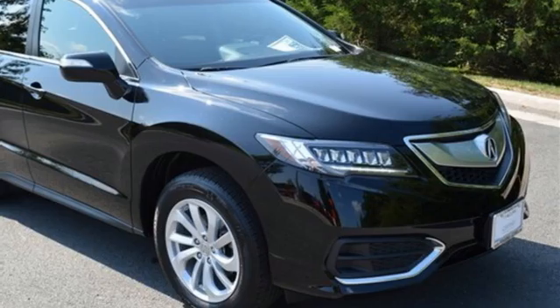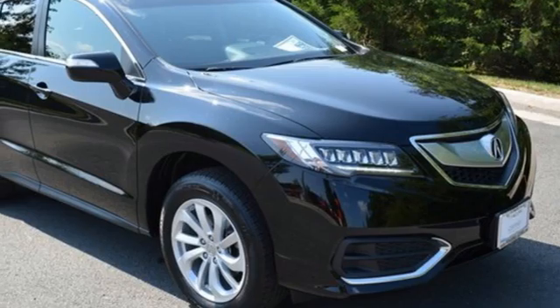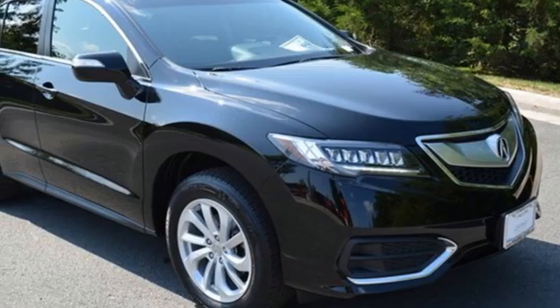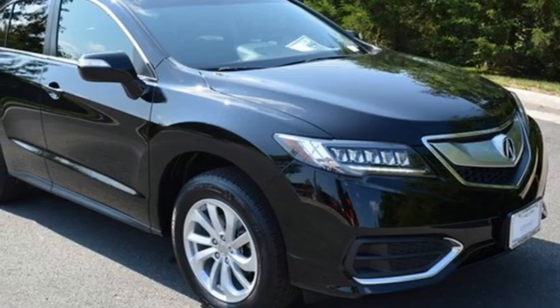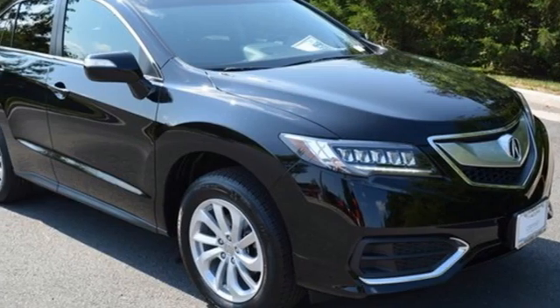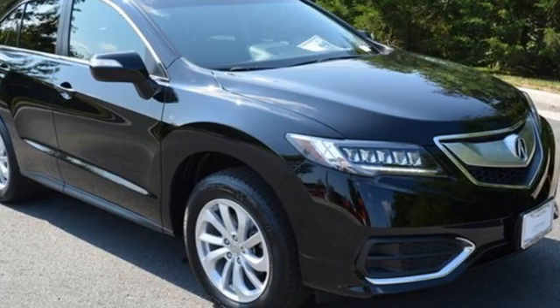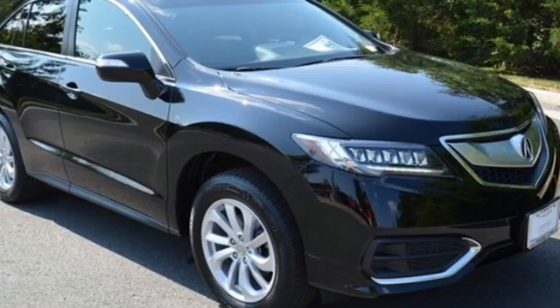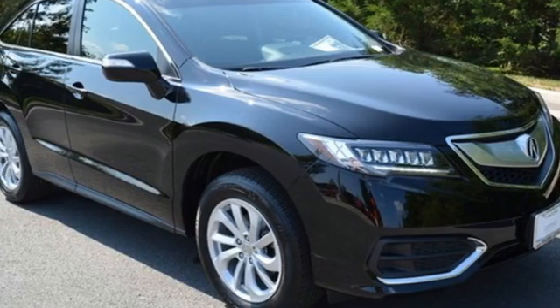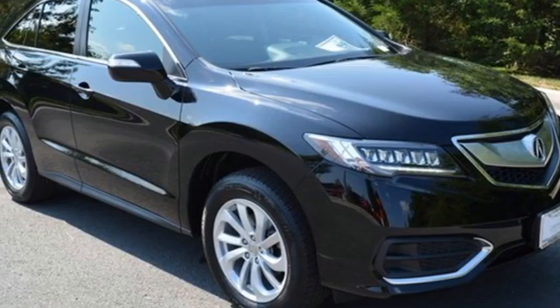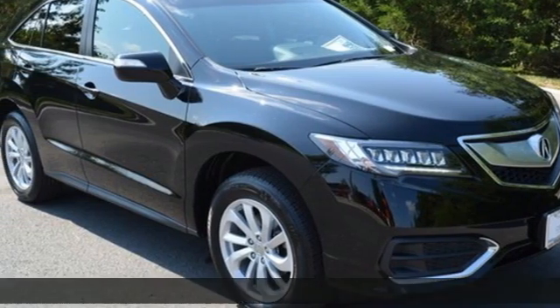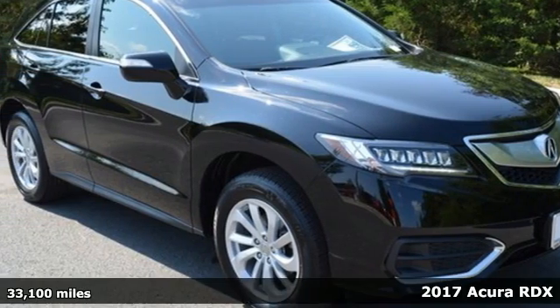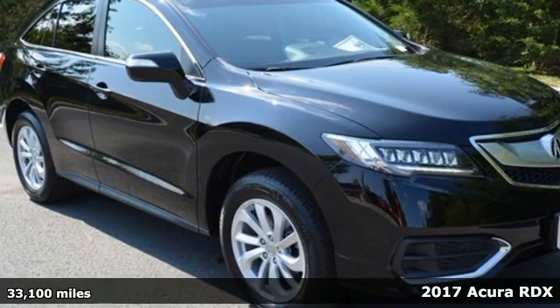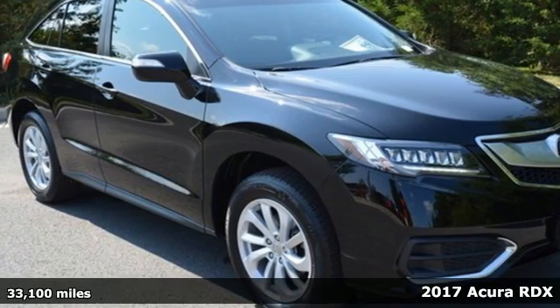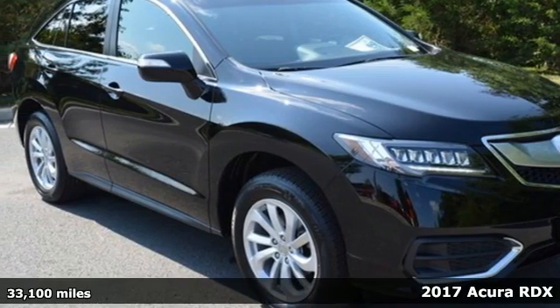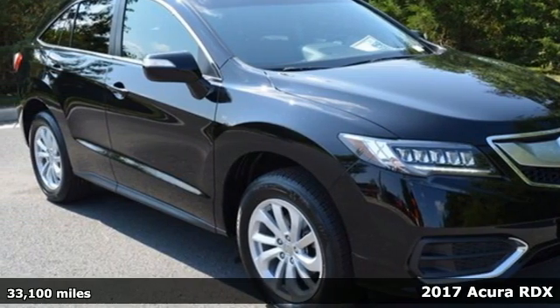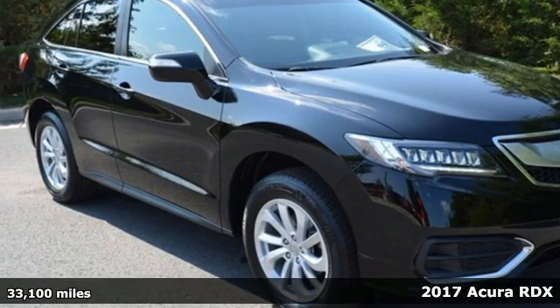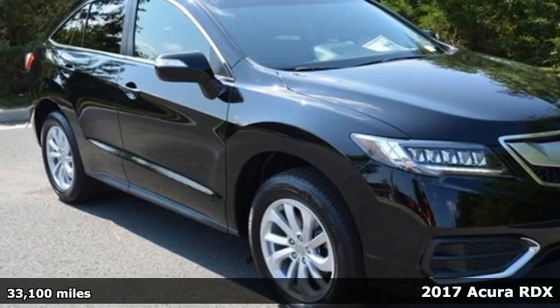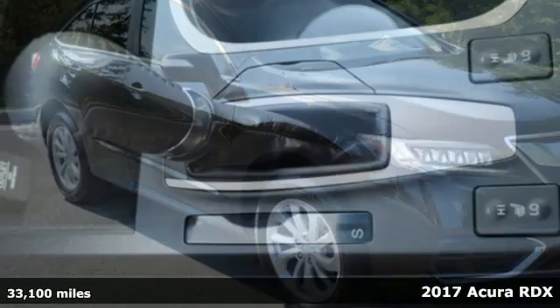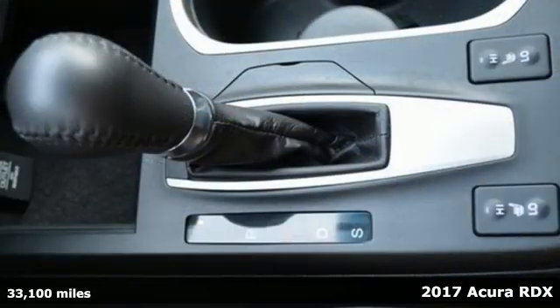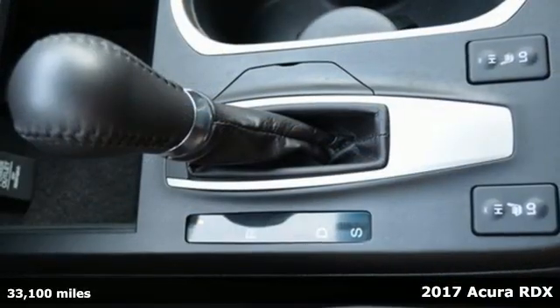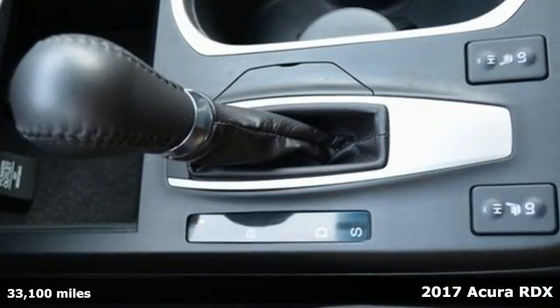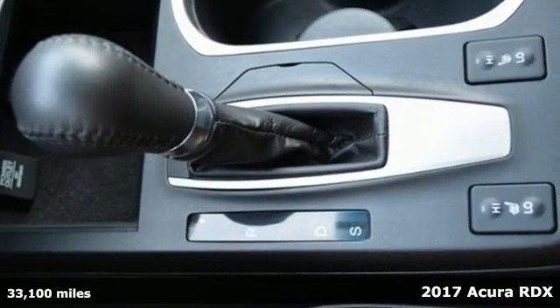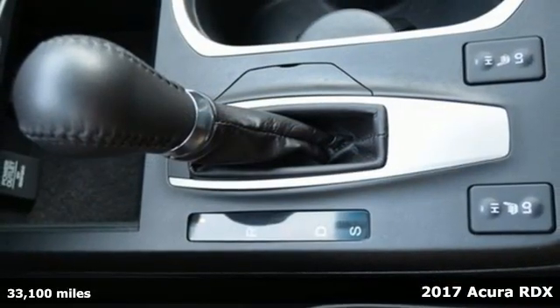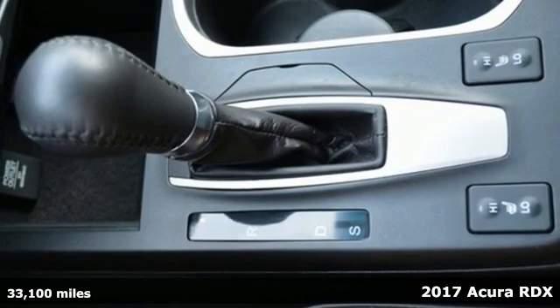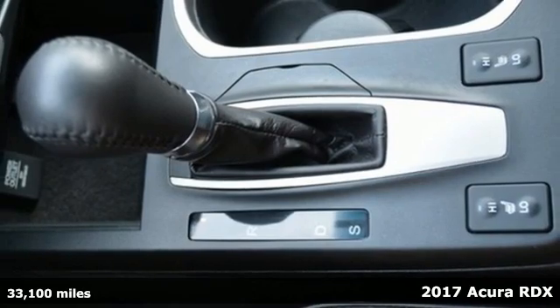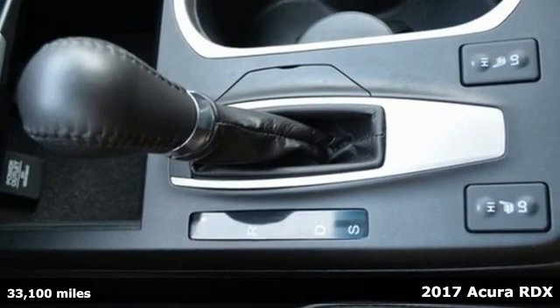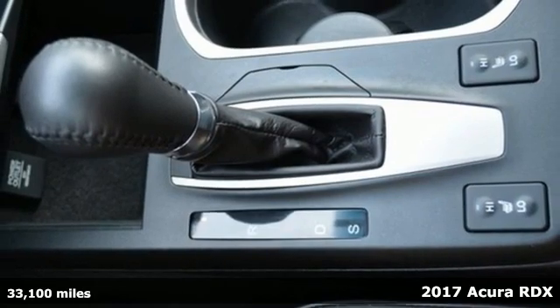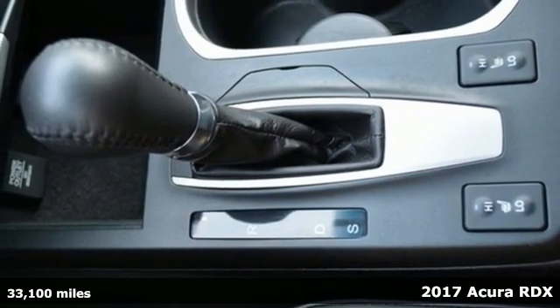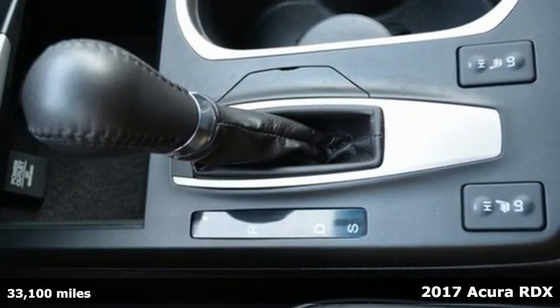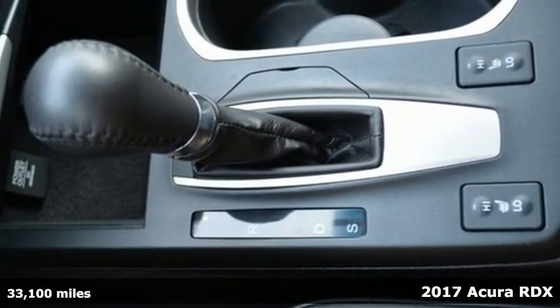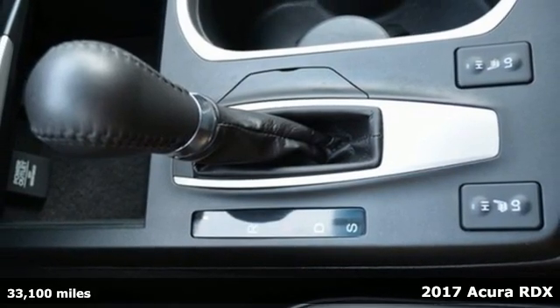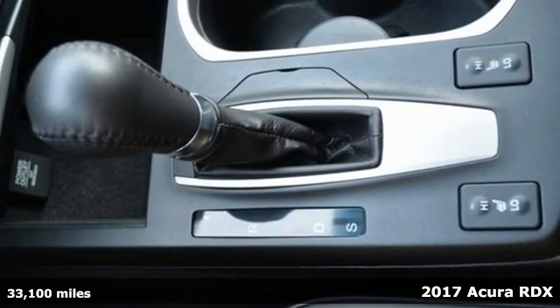It's a 2017 Acura RDX. Luxury, performance, Acura.